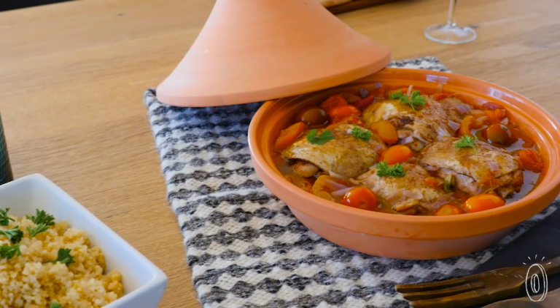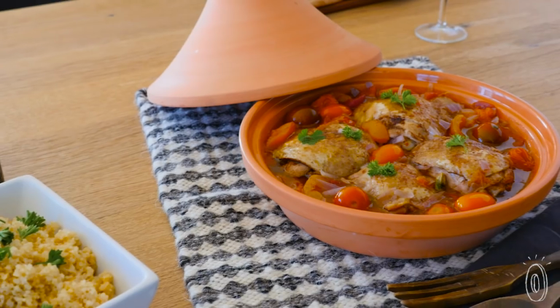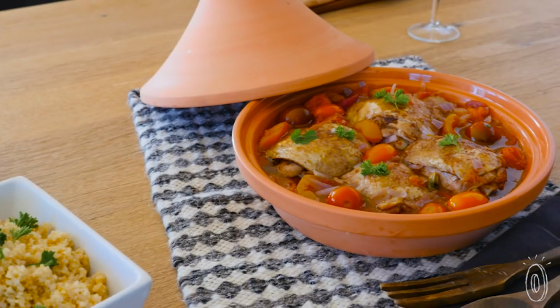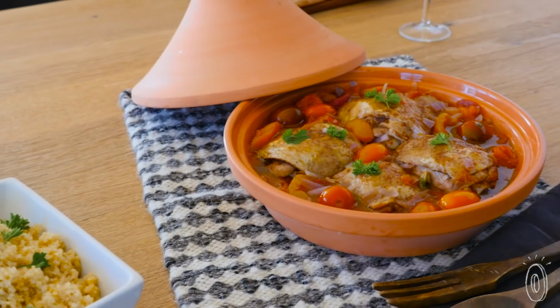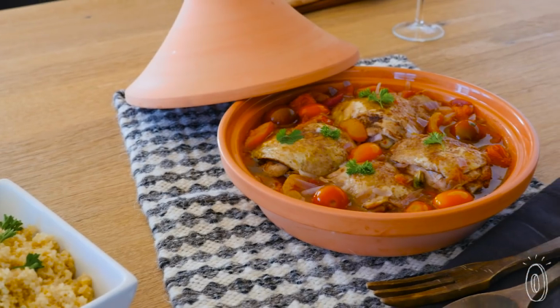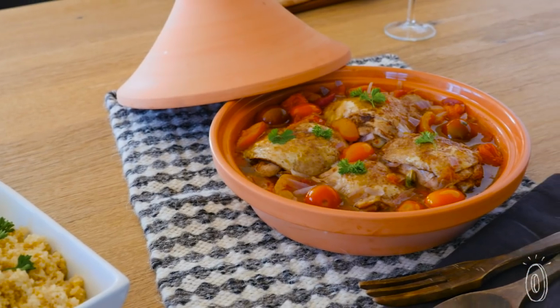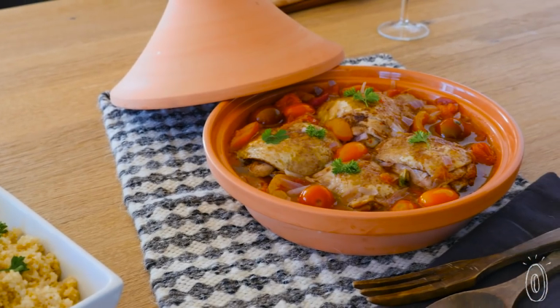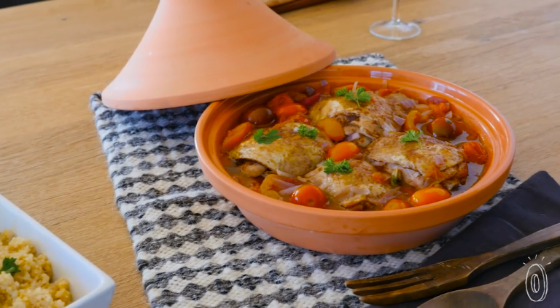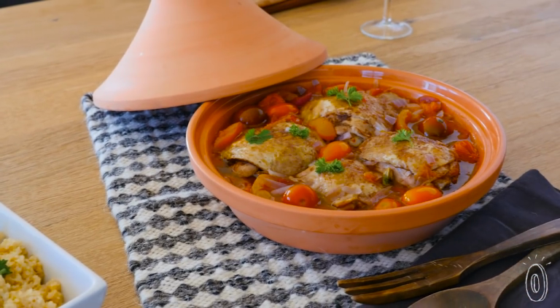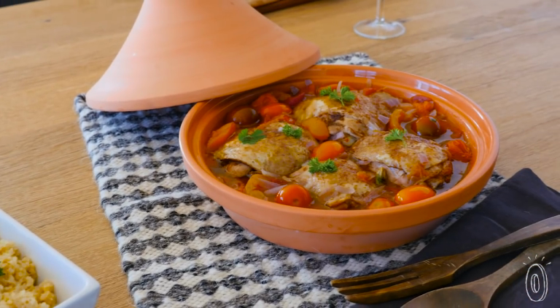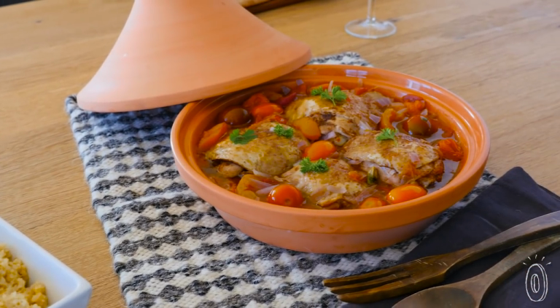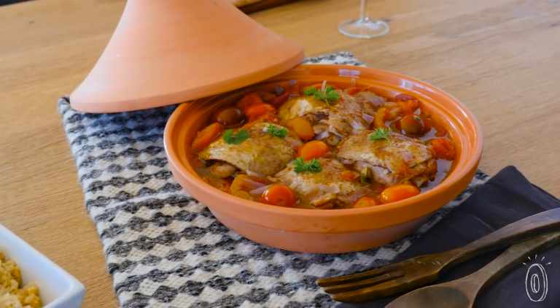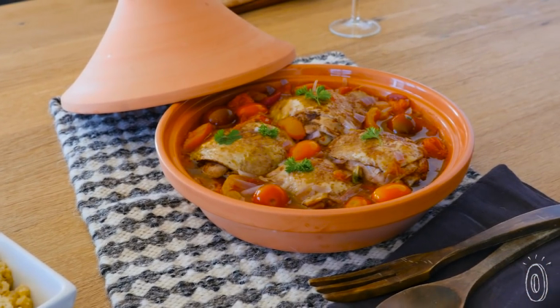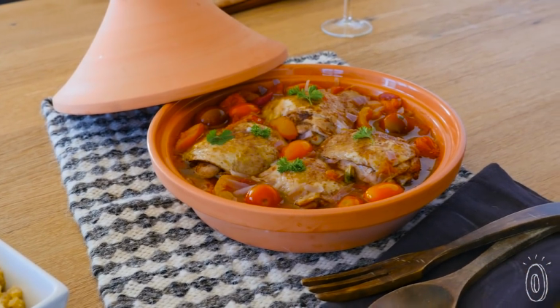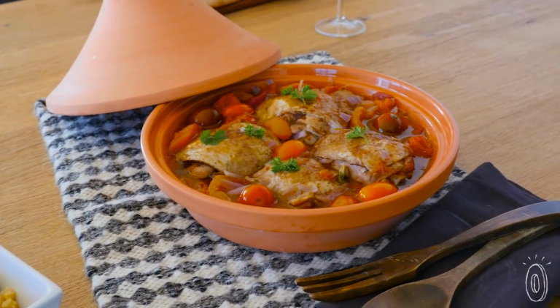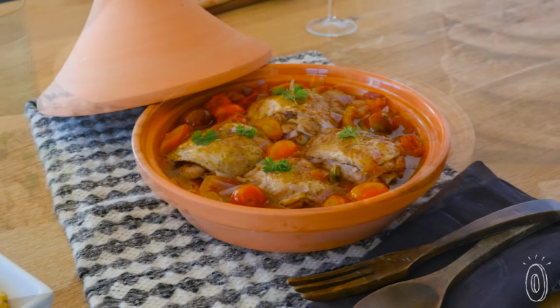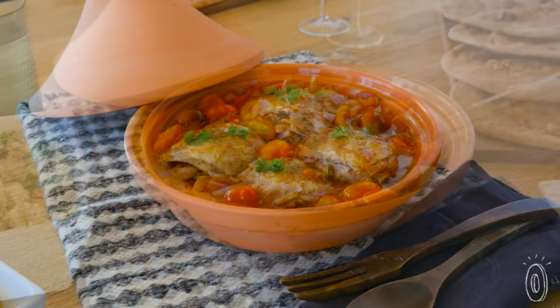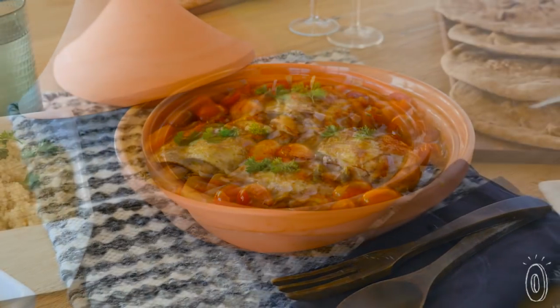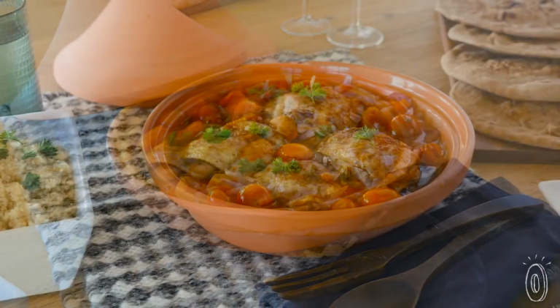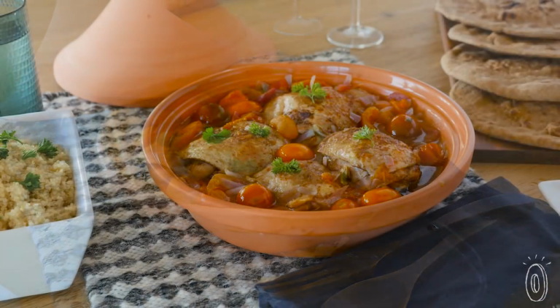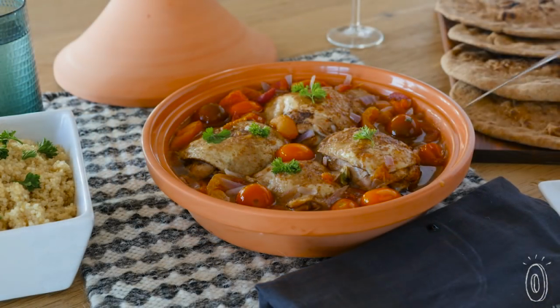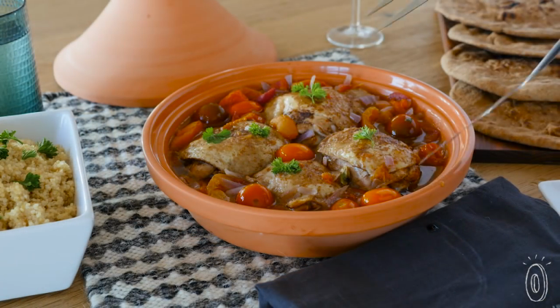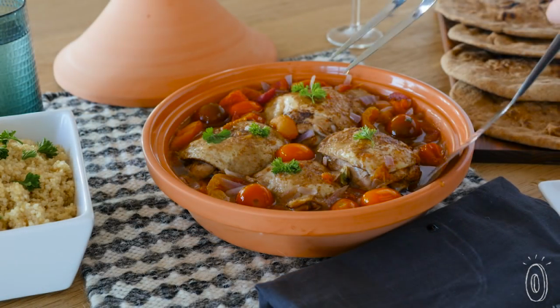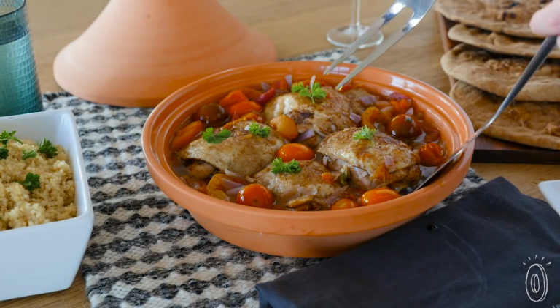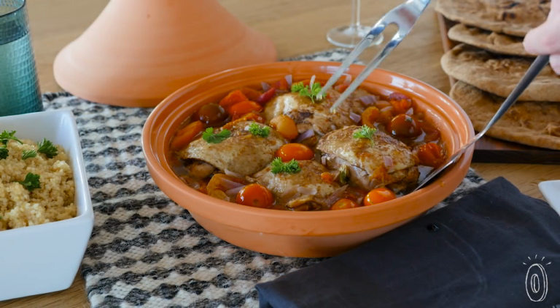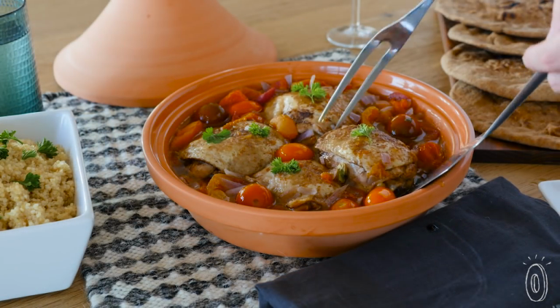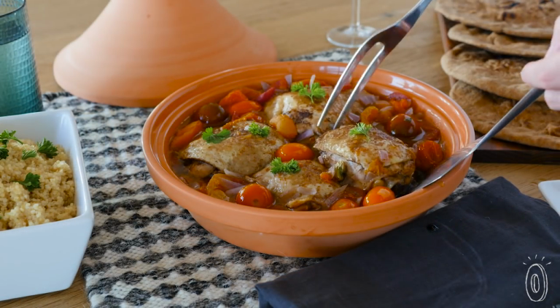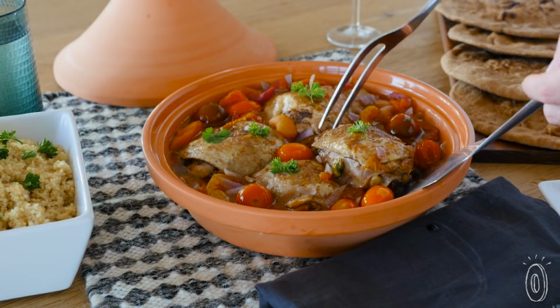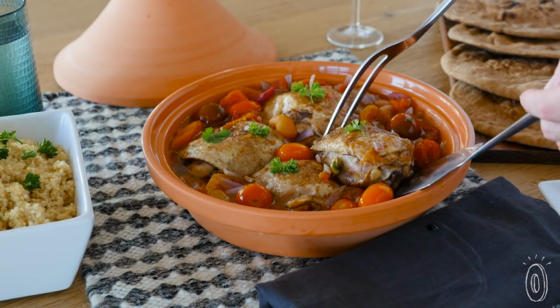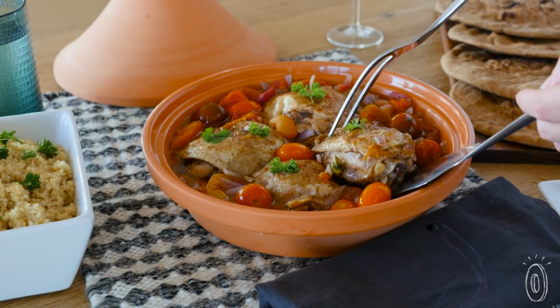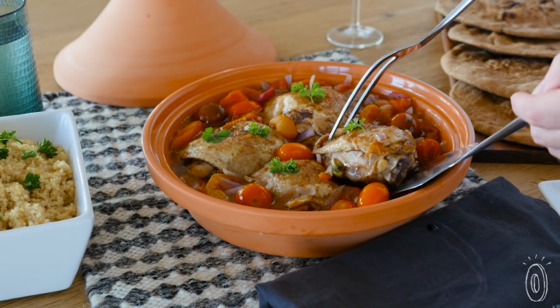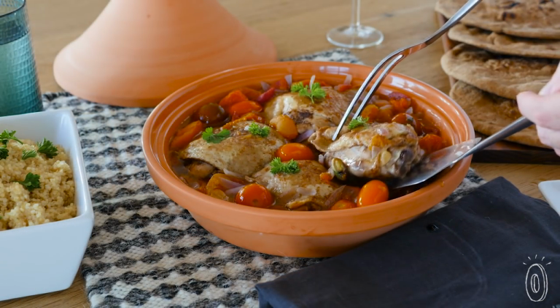So be prepared to answer some questions after you cook, because this tagine is a solid conversation starter.